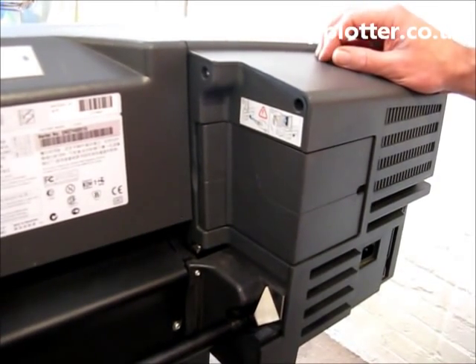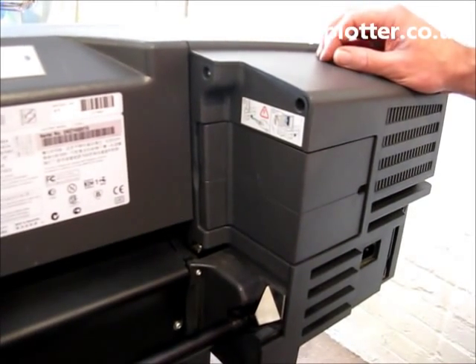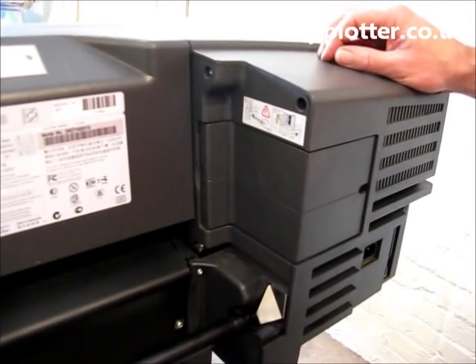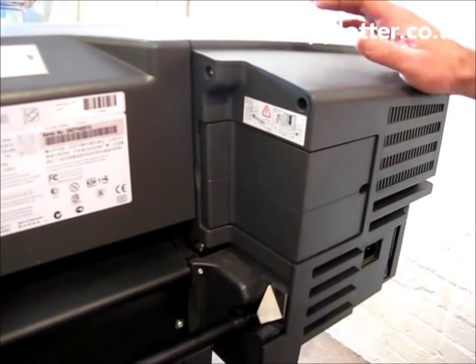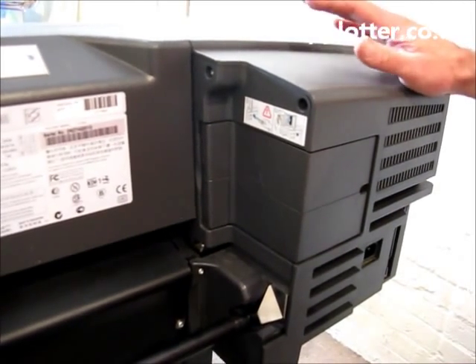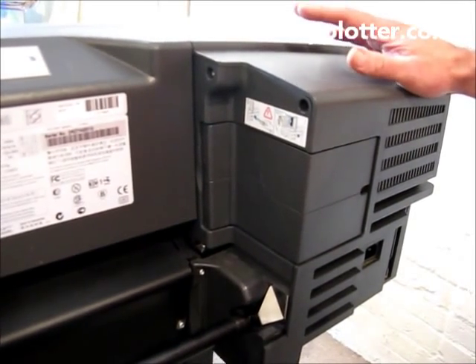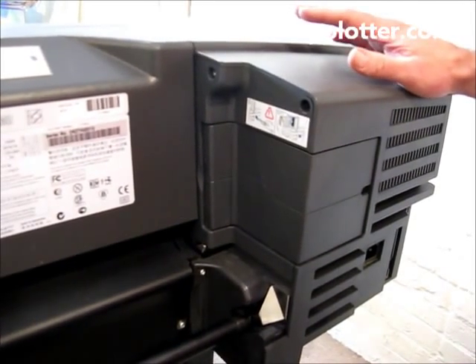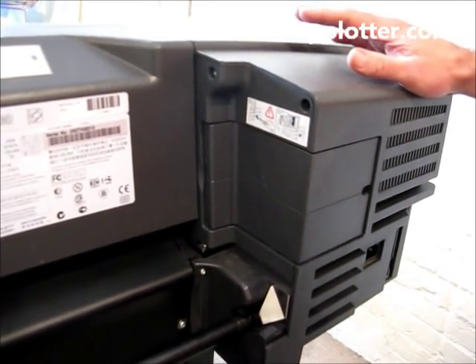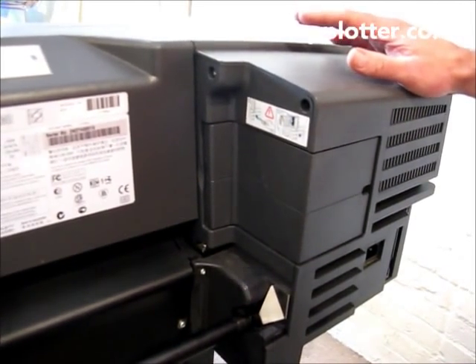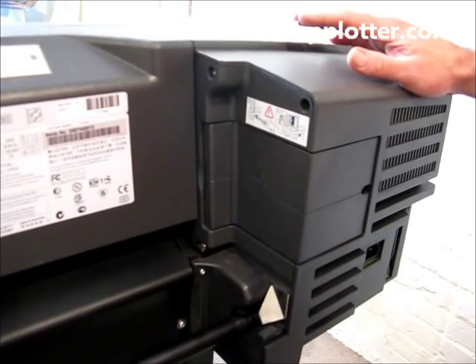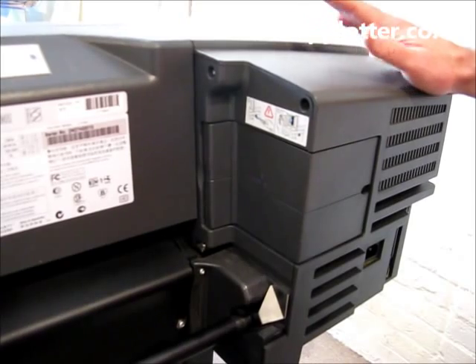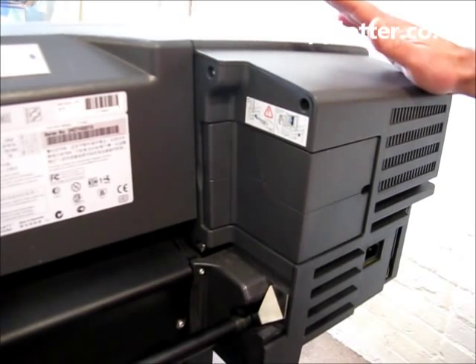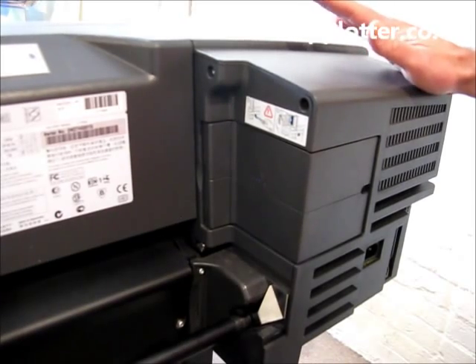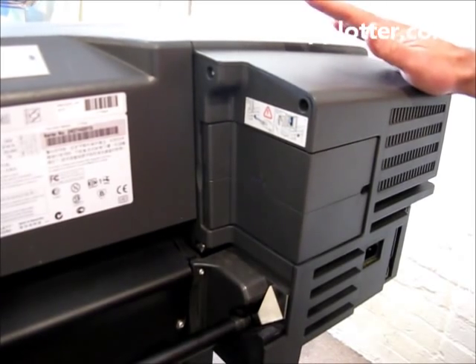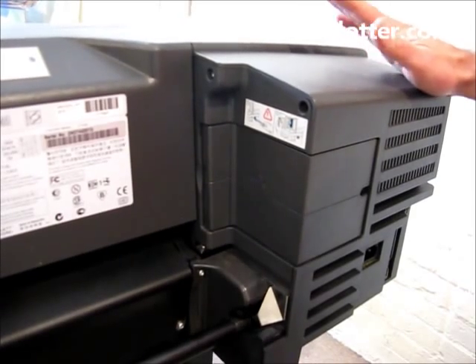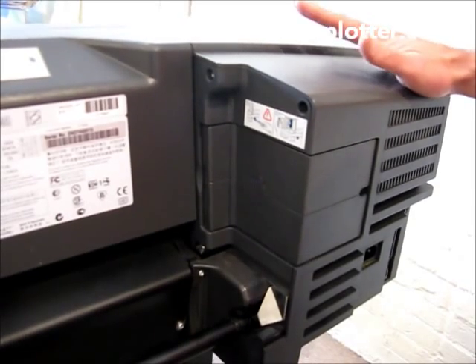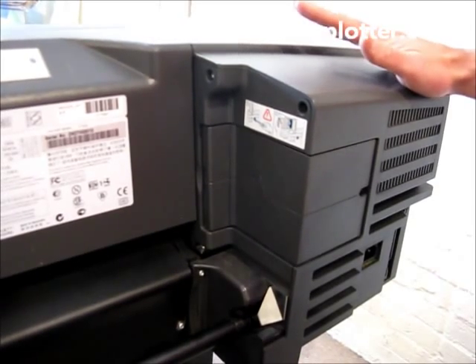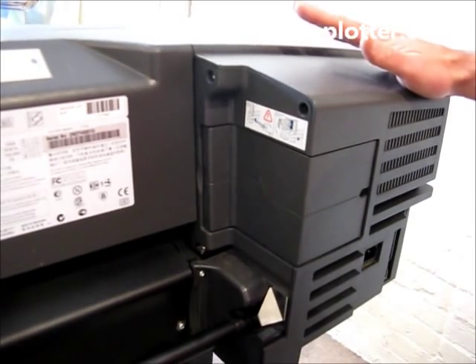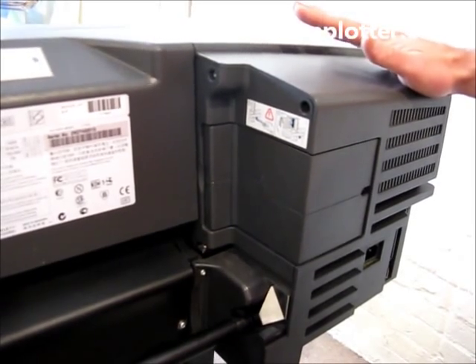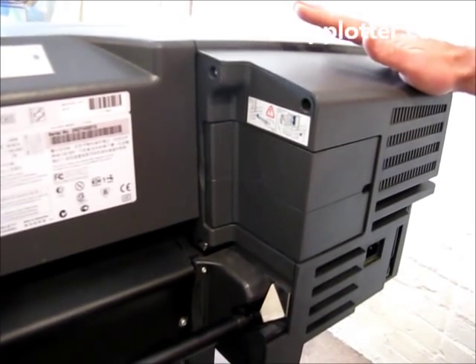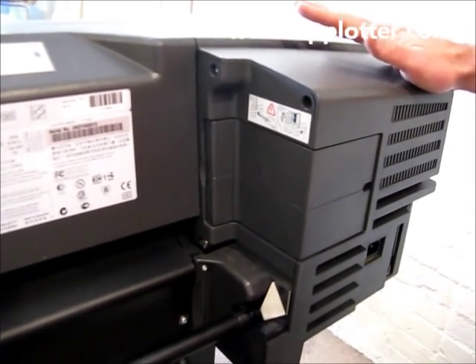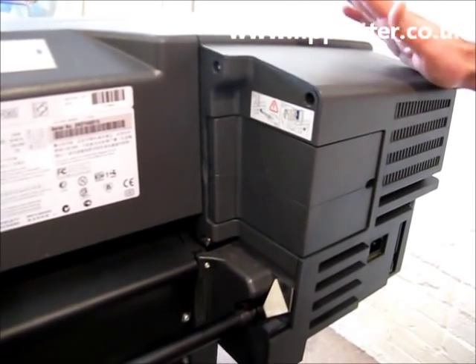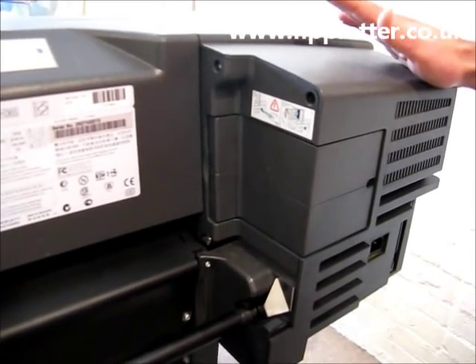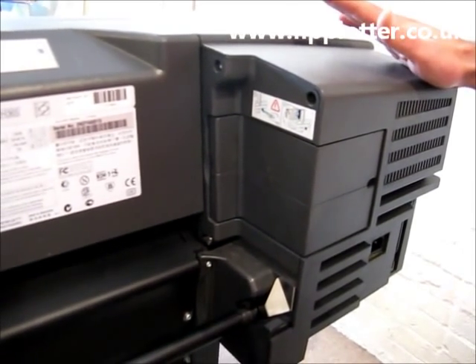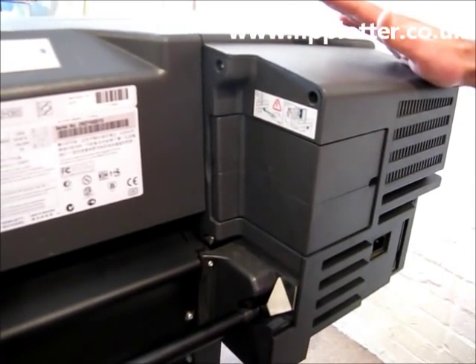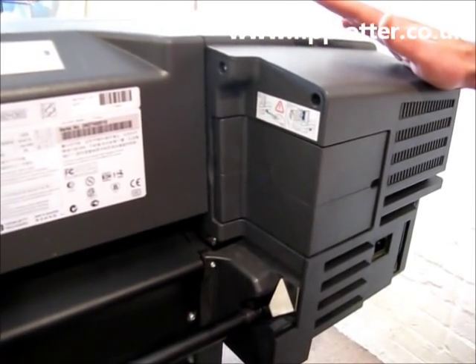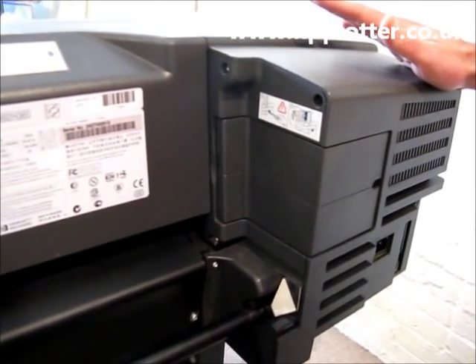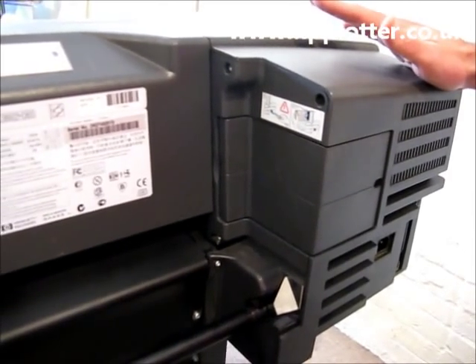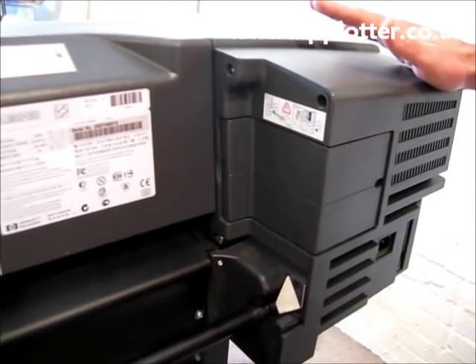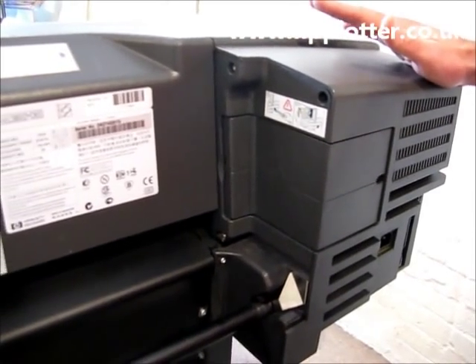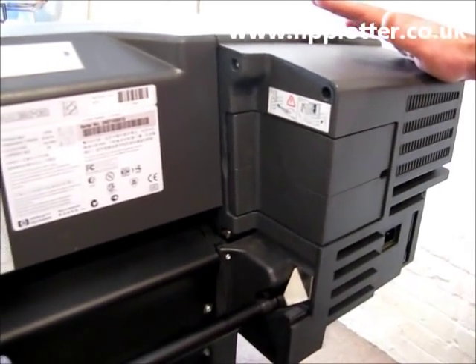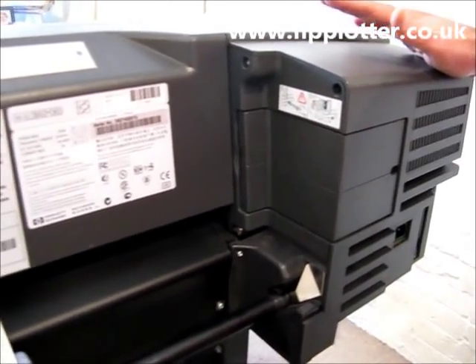Put your cover back into place and the memory upgrade is completed. All we need to do now is power the machine on and print a config page just to make sure that the memory has been recognised correctly.